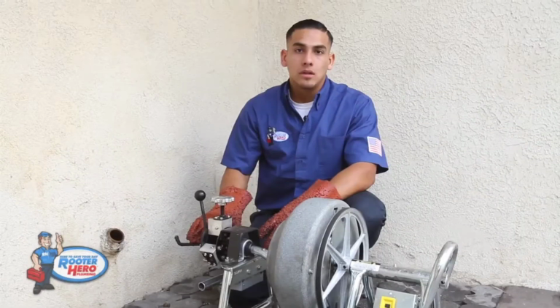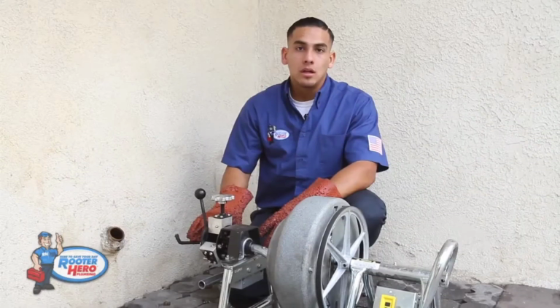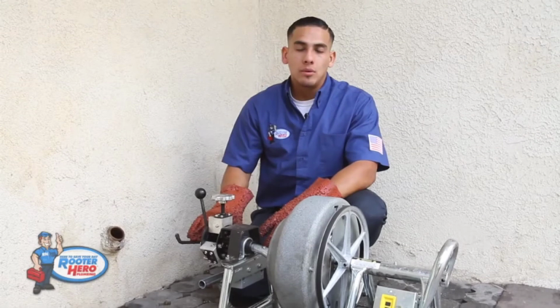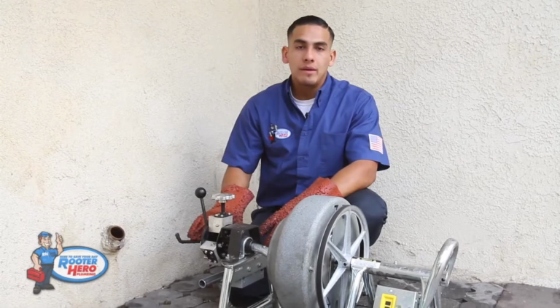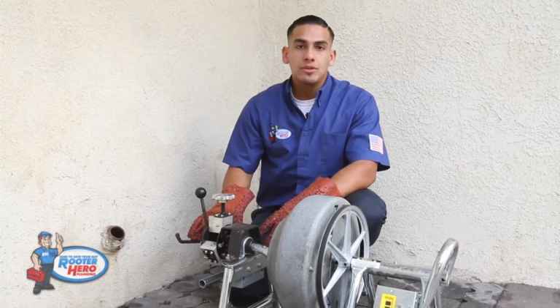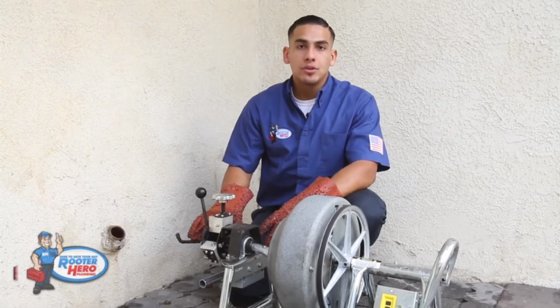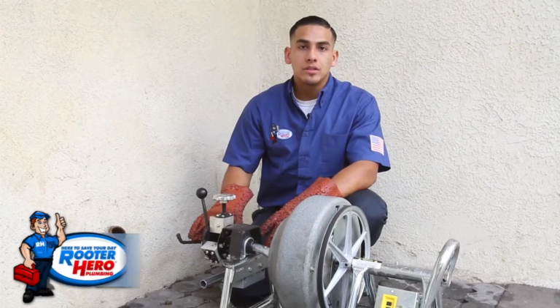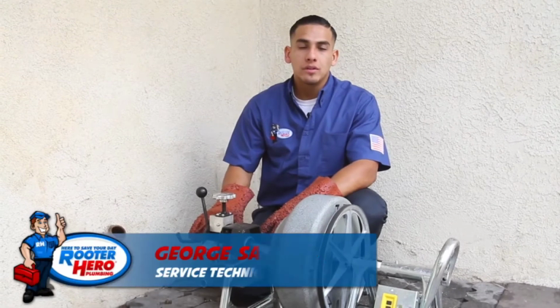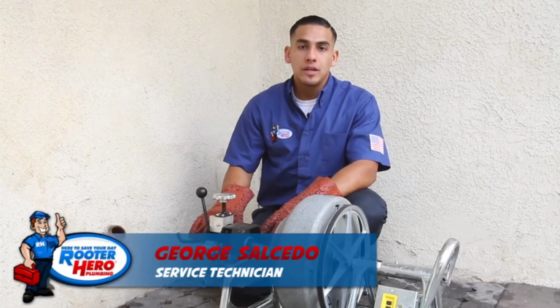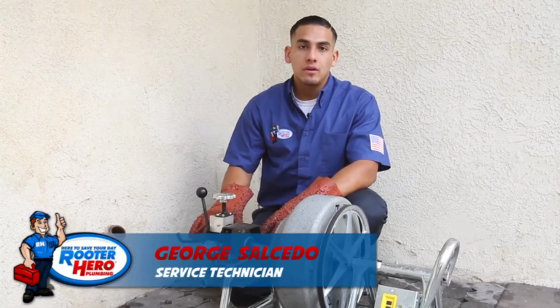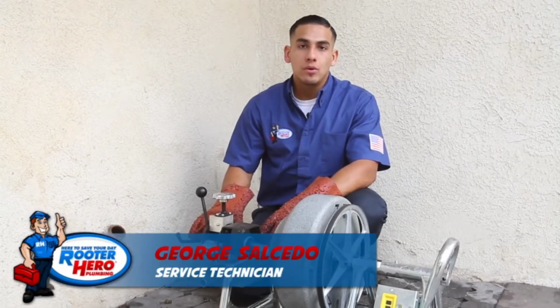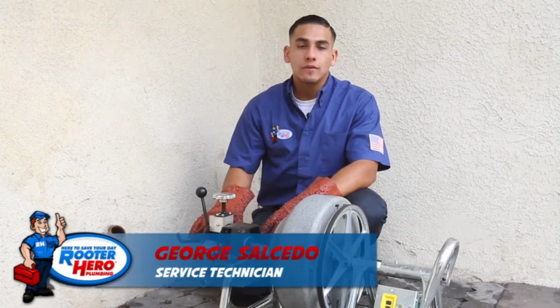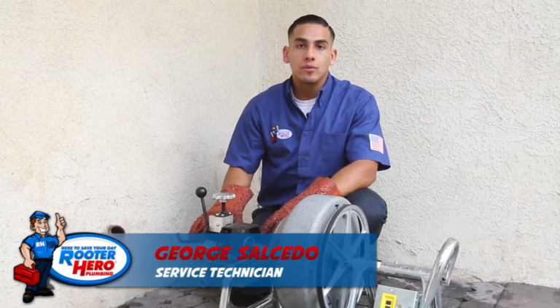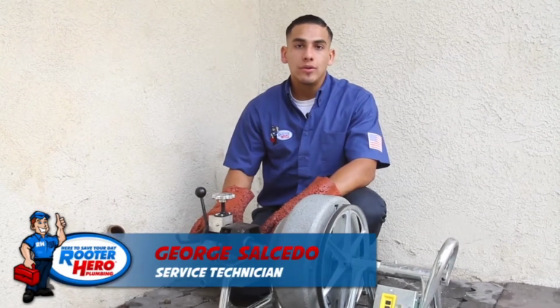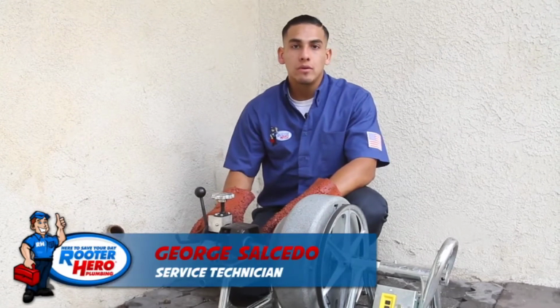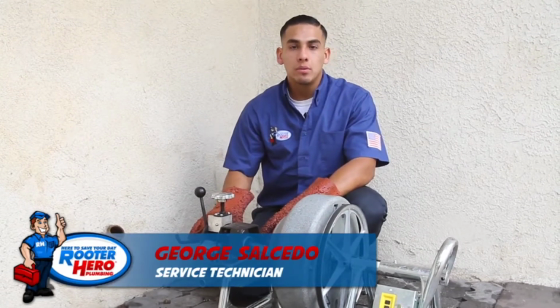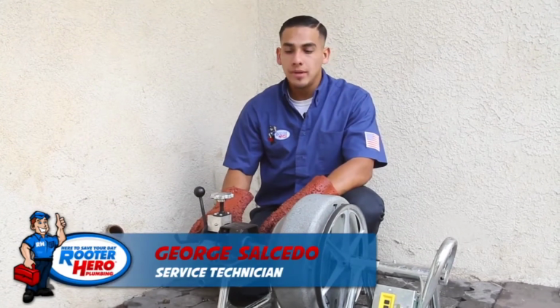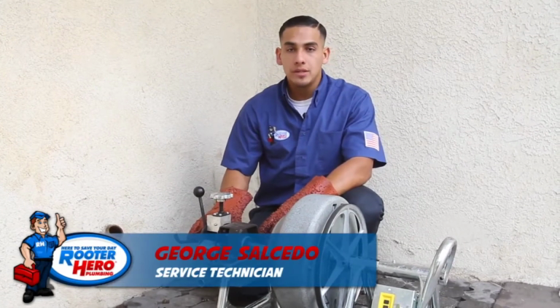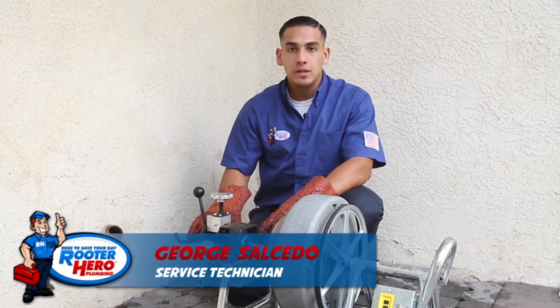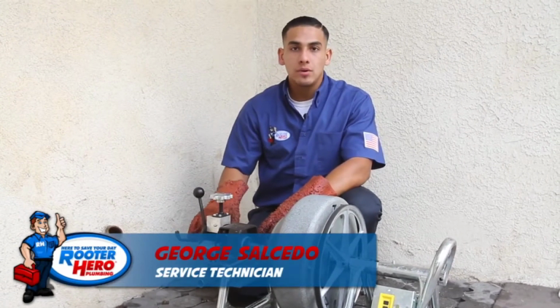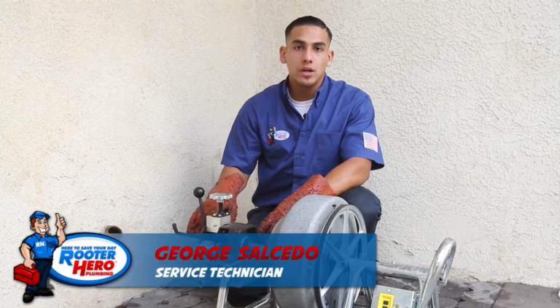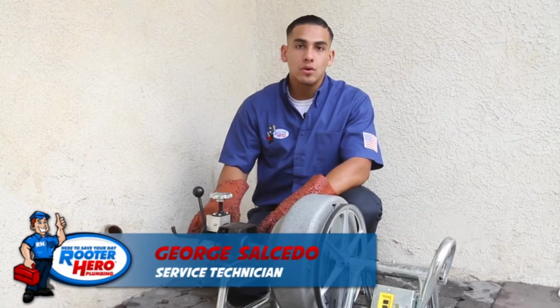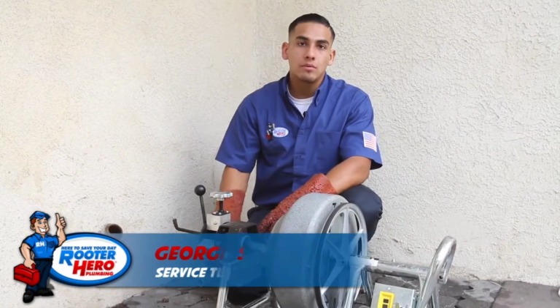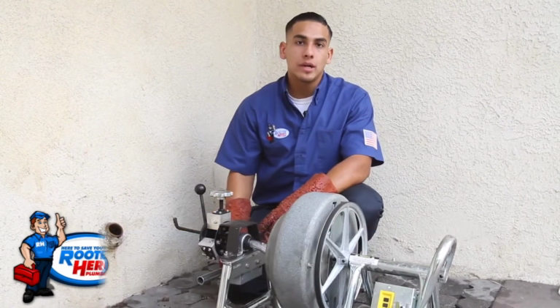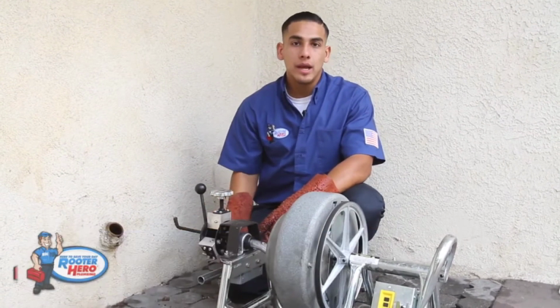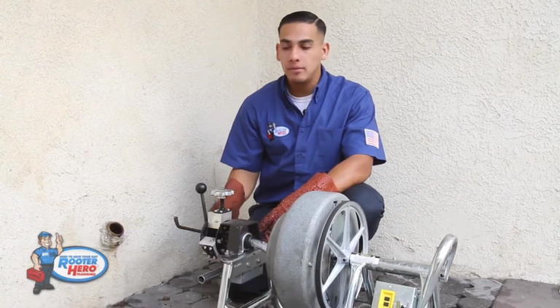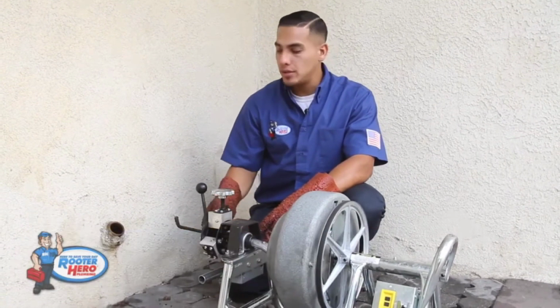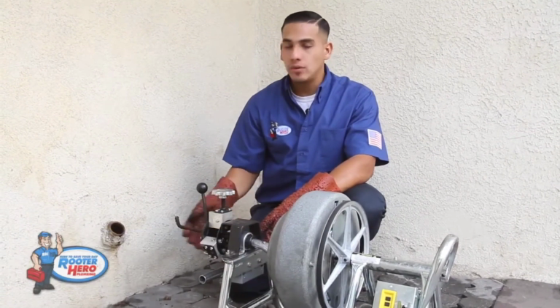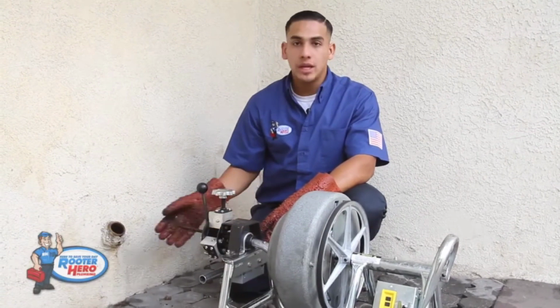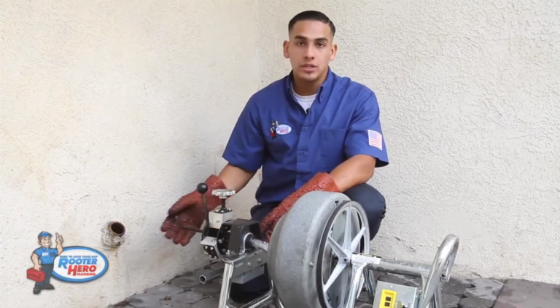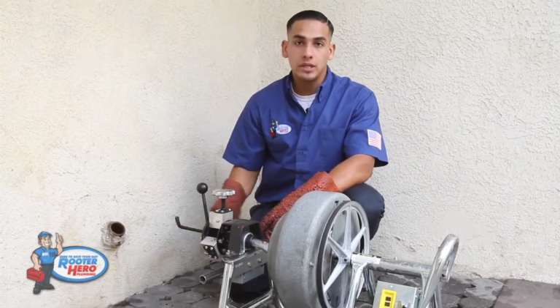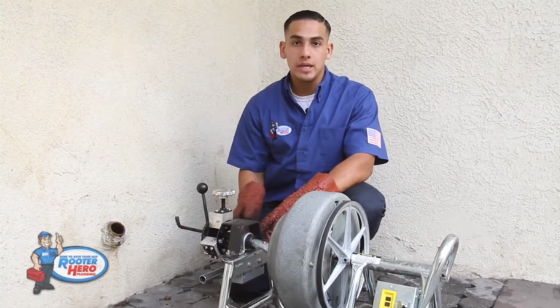Hello, my name is George Salcedo. I work for Rooter Hero Plumbing, and today we're going to go over cabling through a kitchen clean-out.